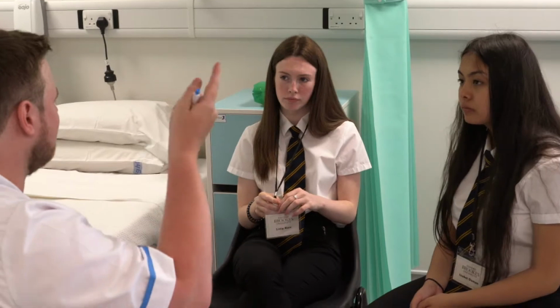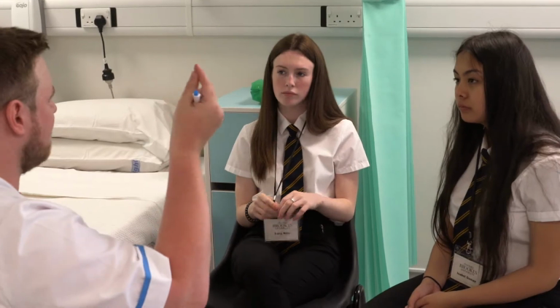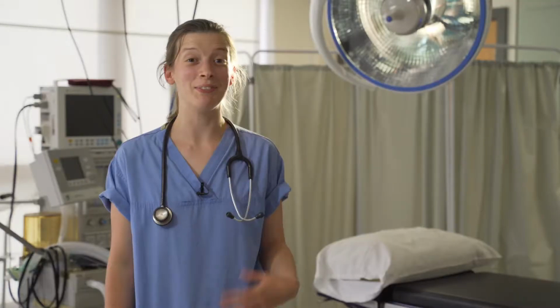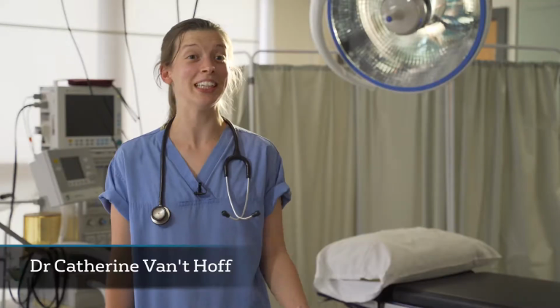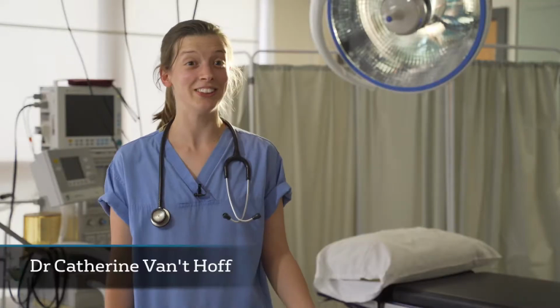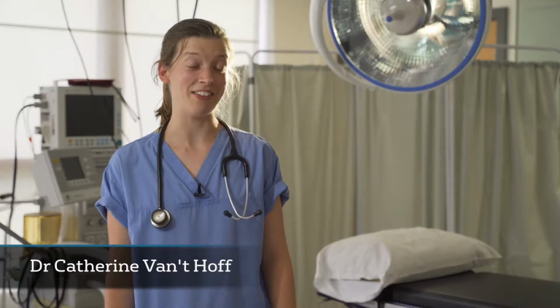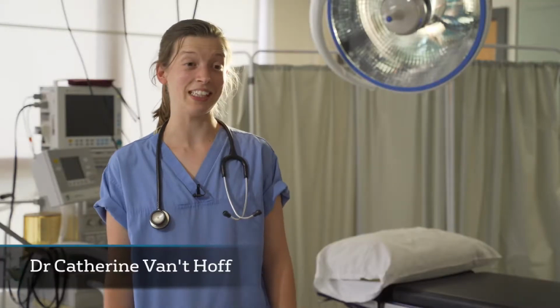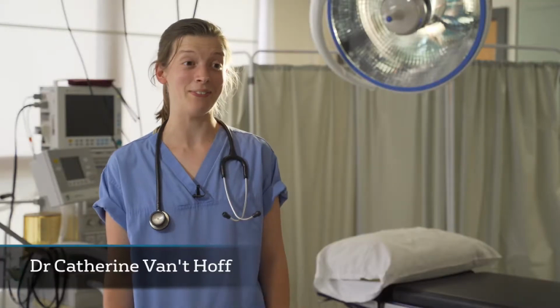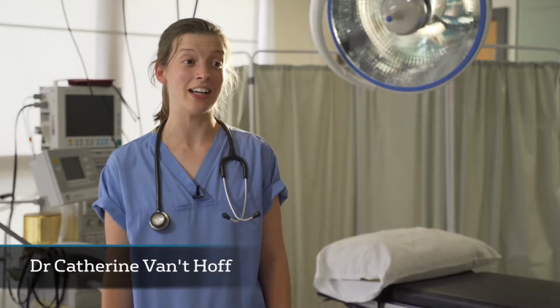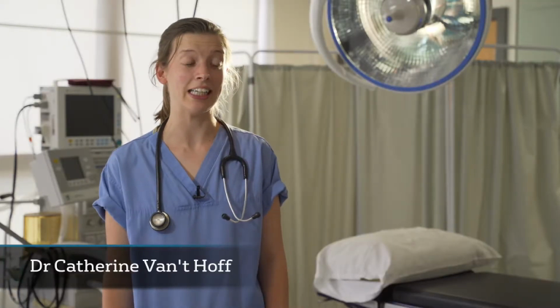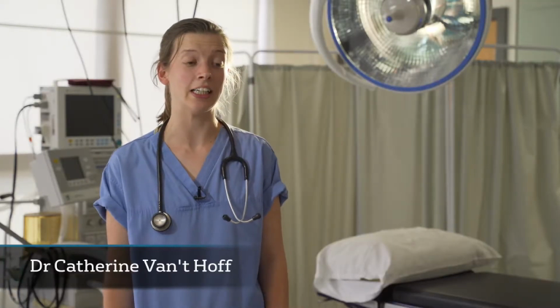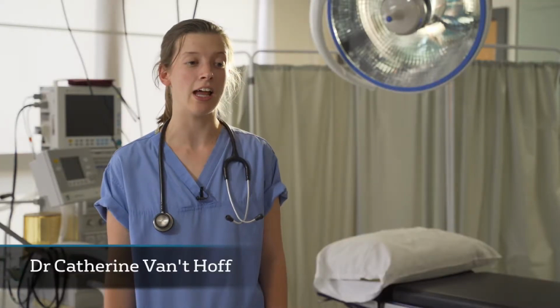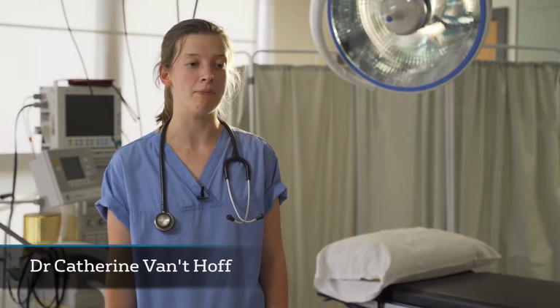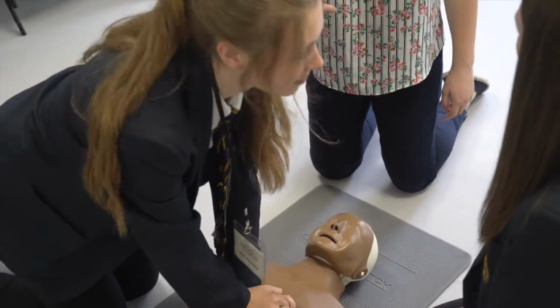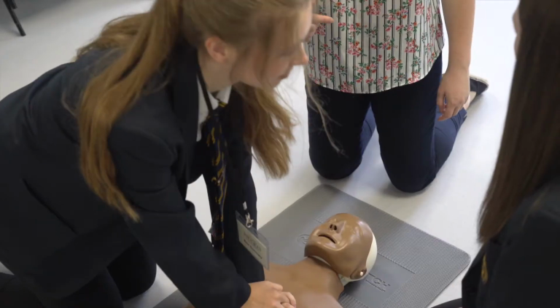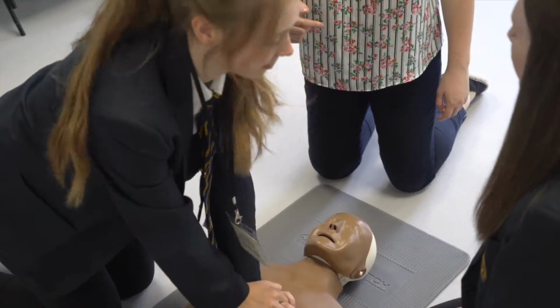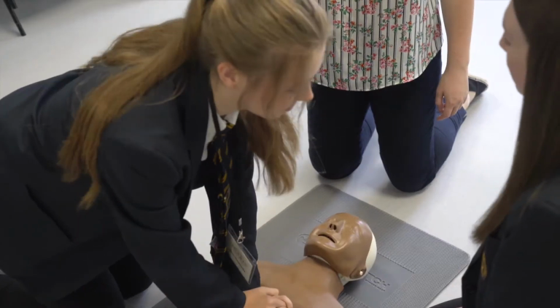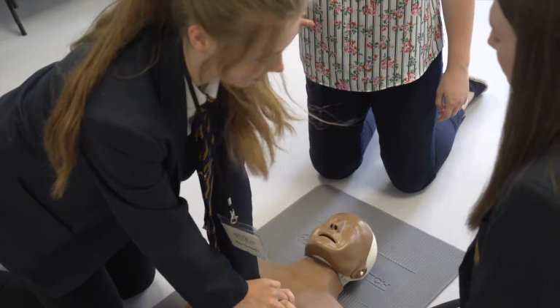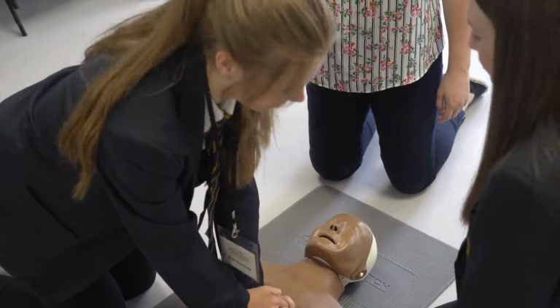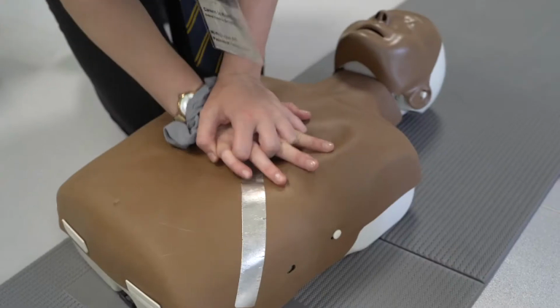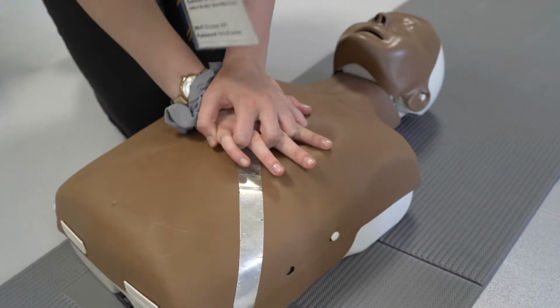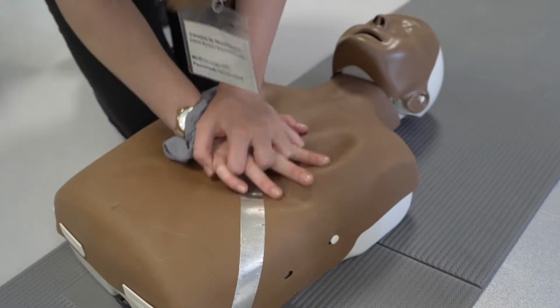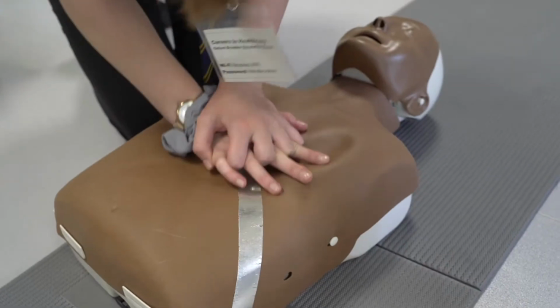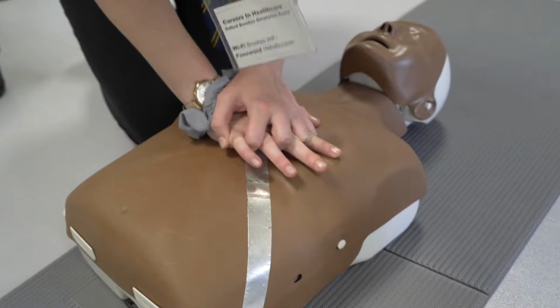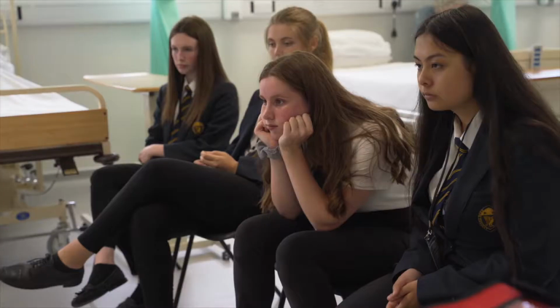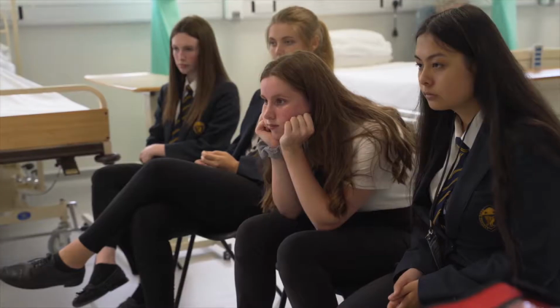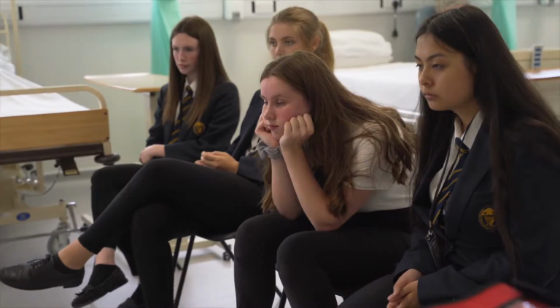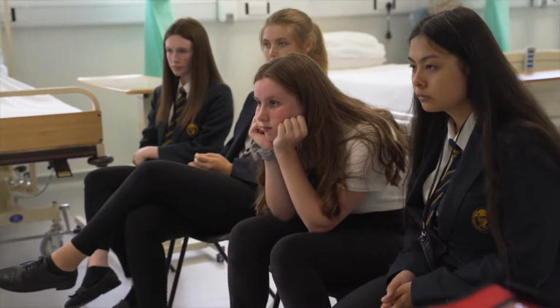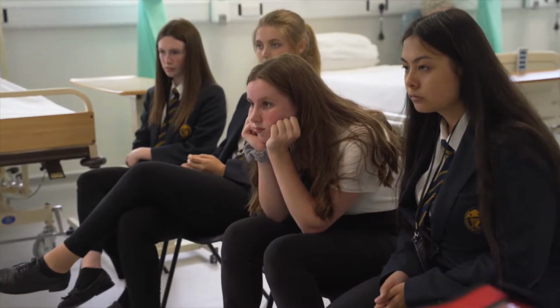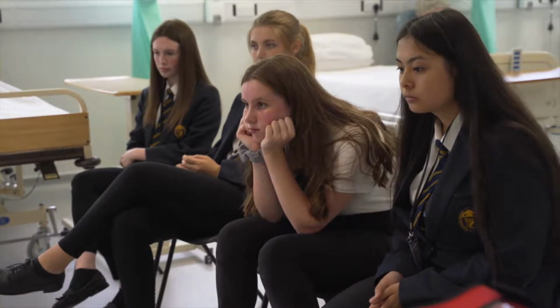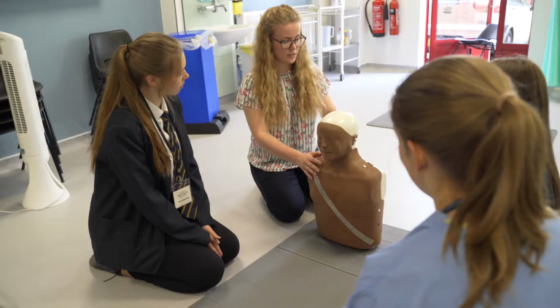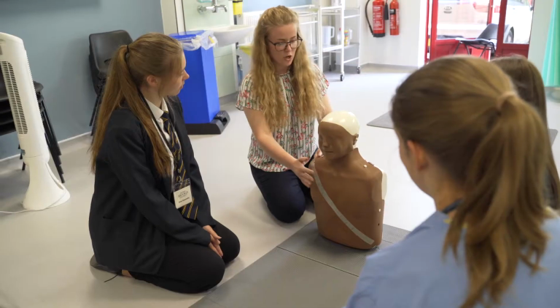I particularly enjoy giving the CPR station because we know that good quality bystander CPR improves outcomes.